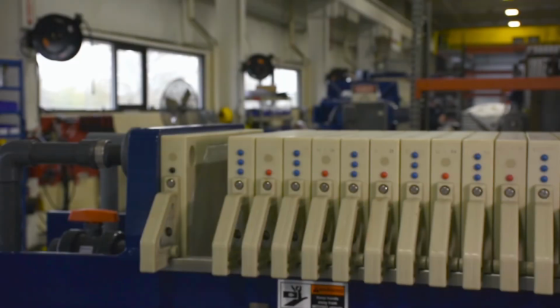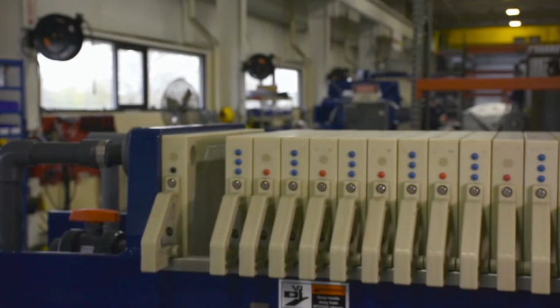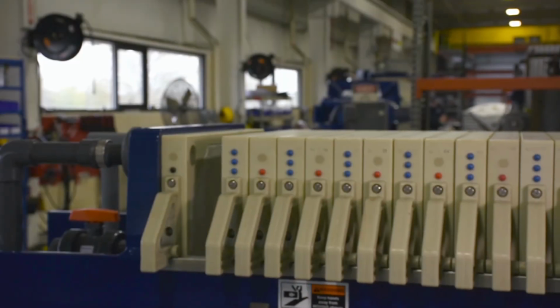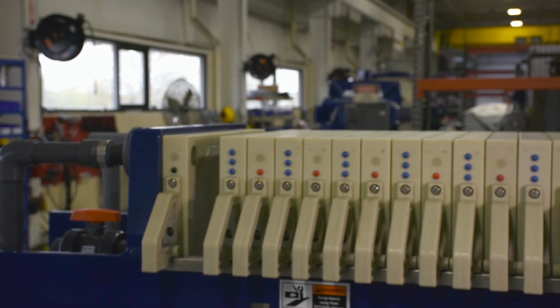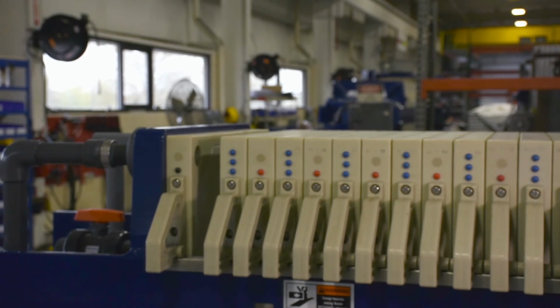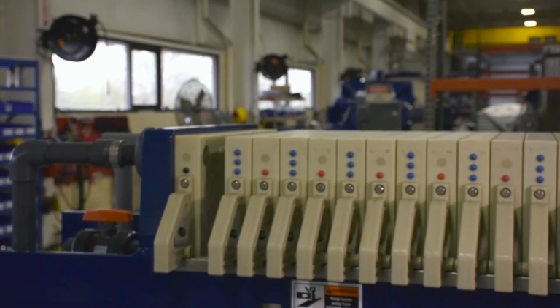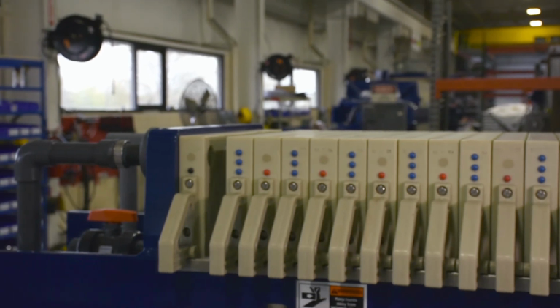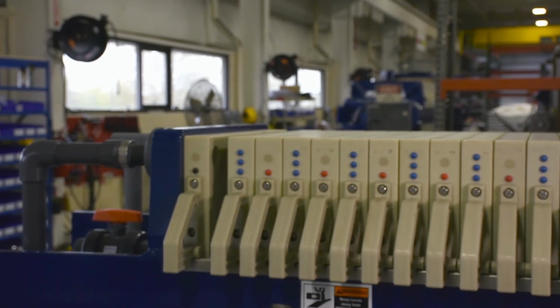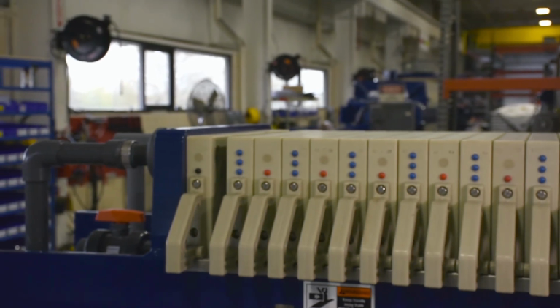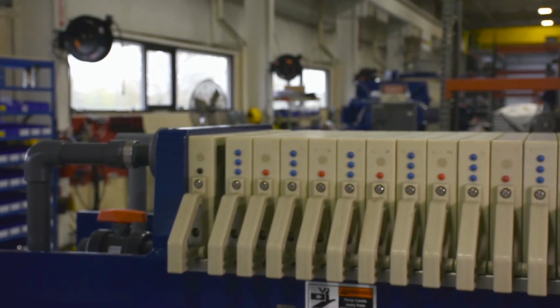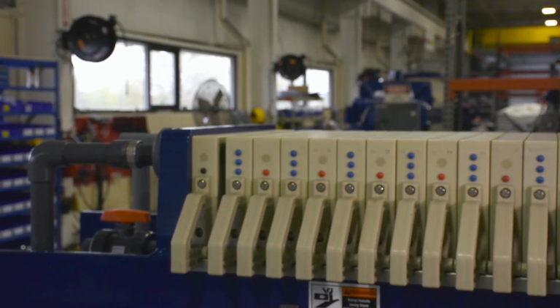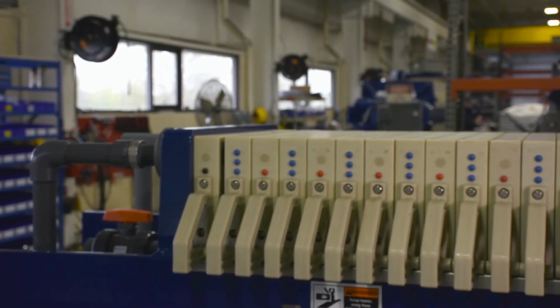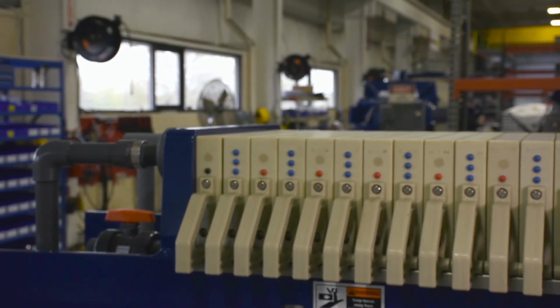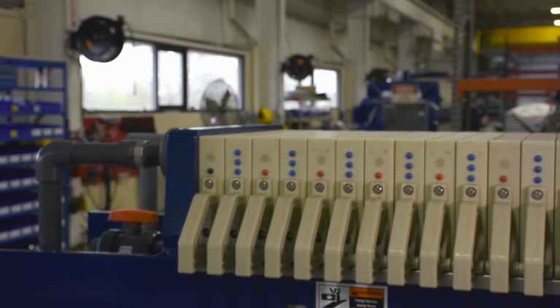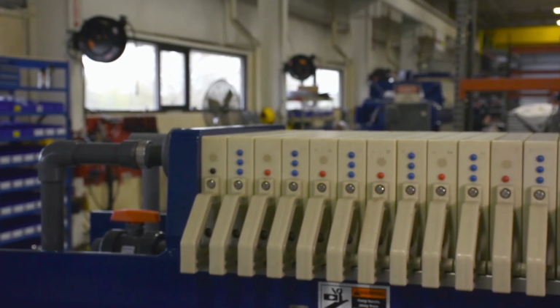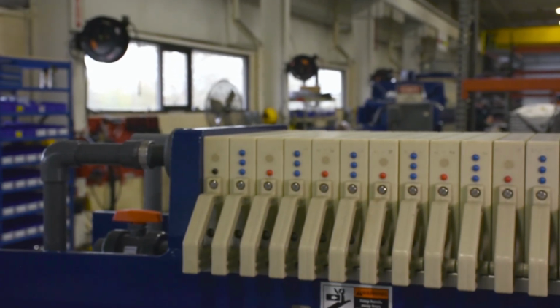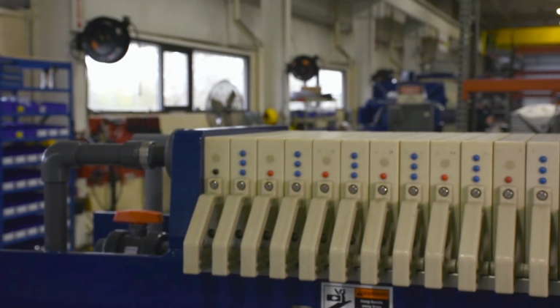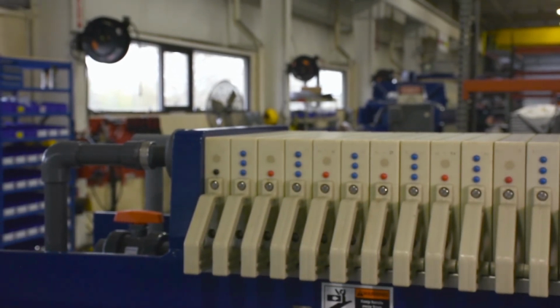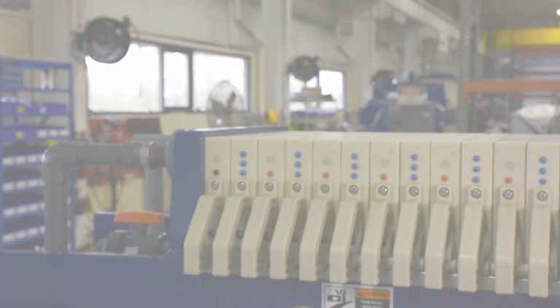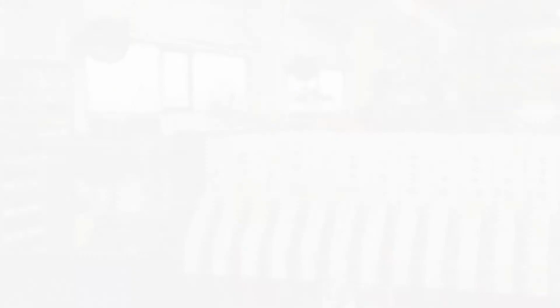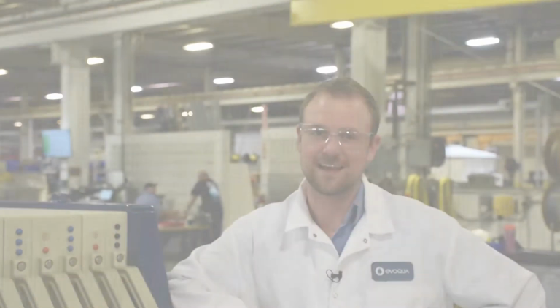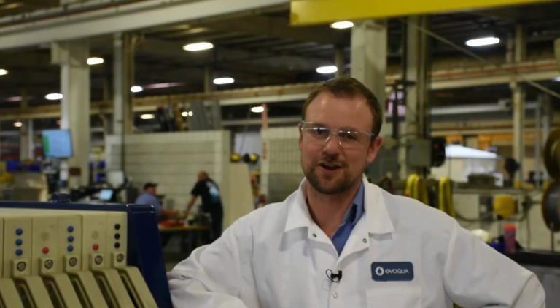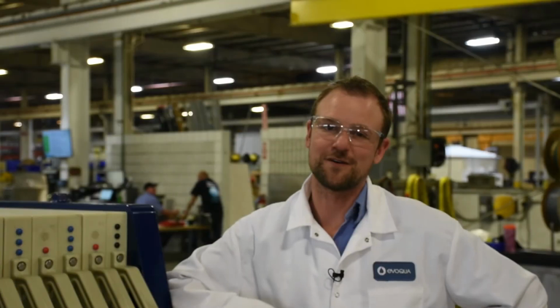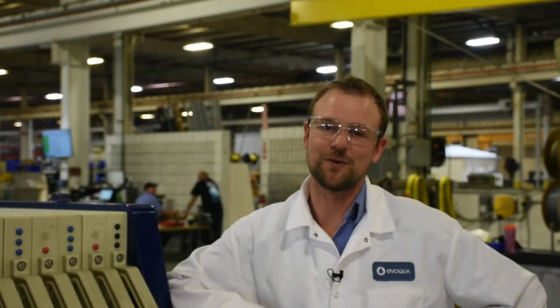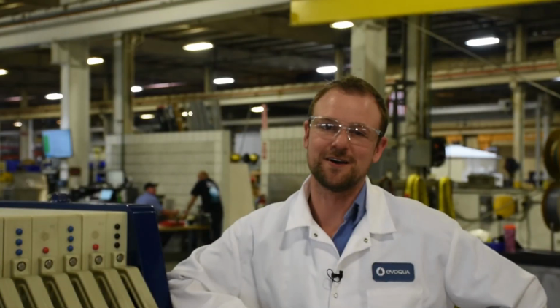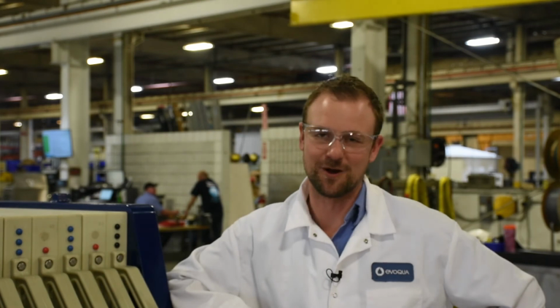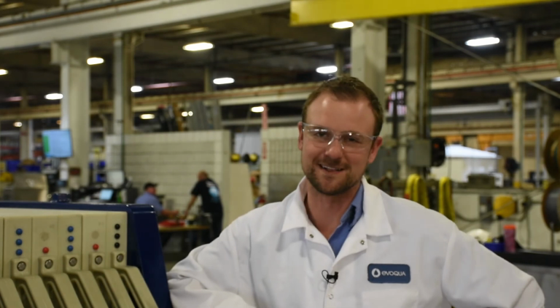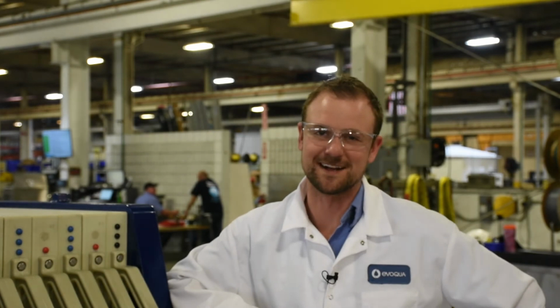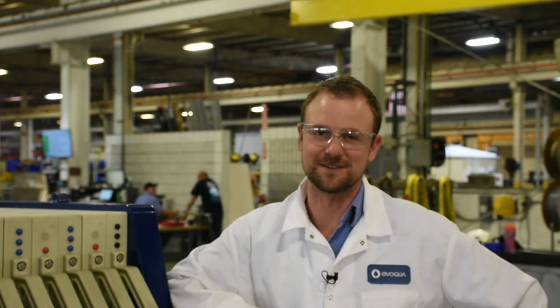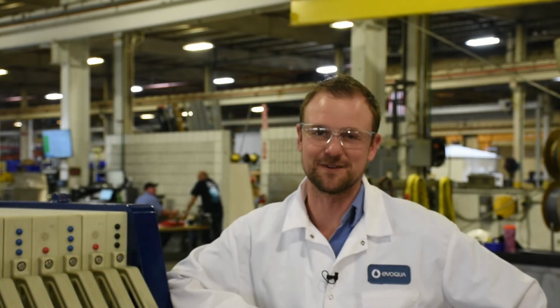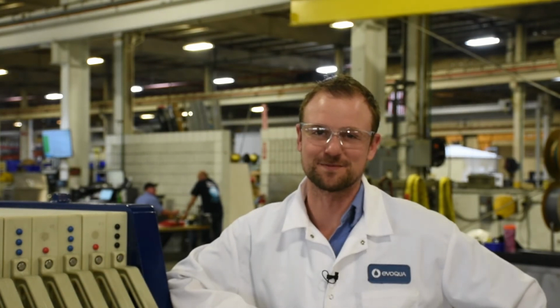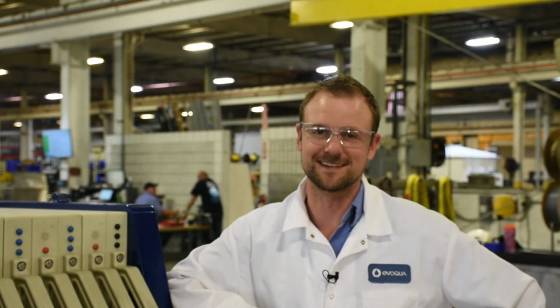And that's how you change out your head plate cloth. Here at Evoqua, we're all doctors of the filter press.